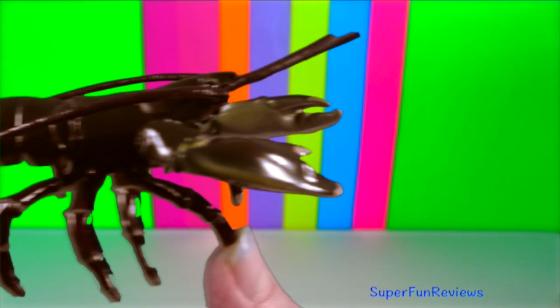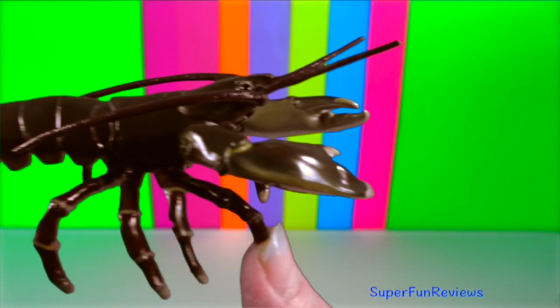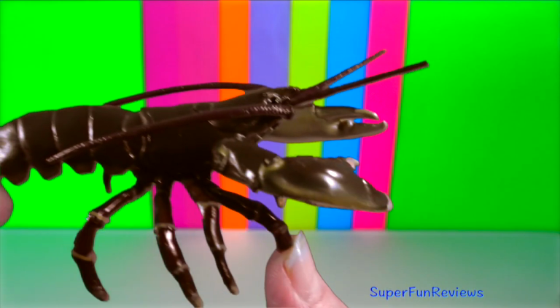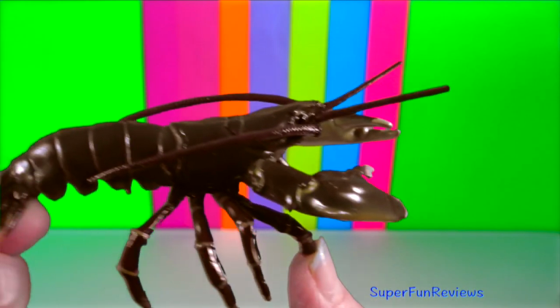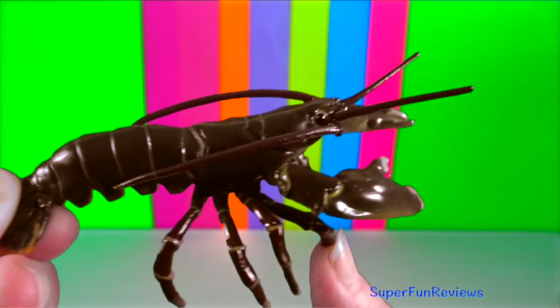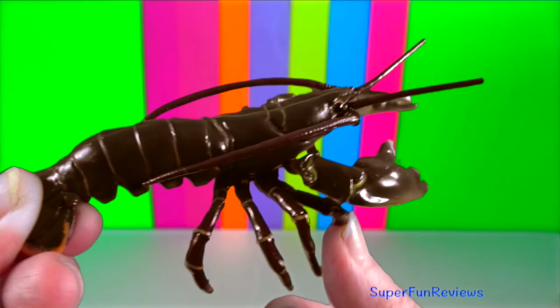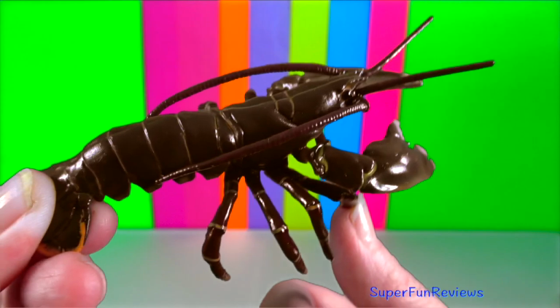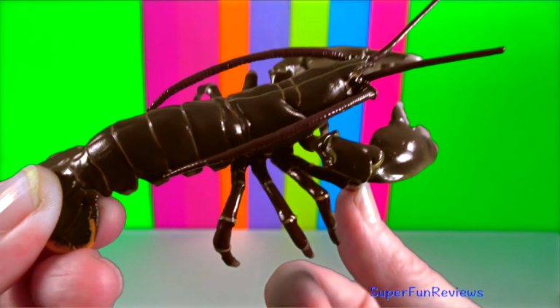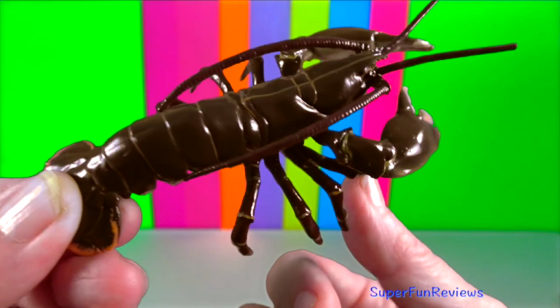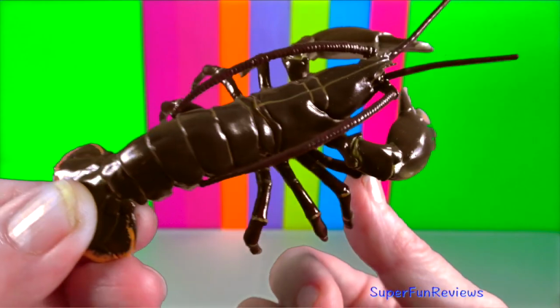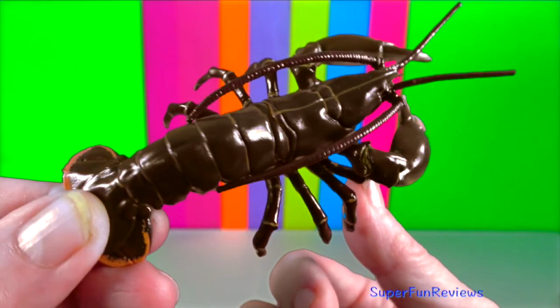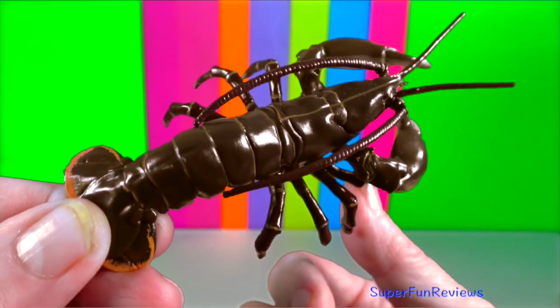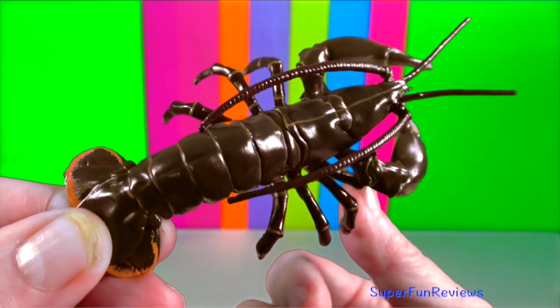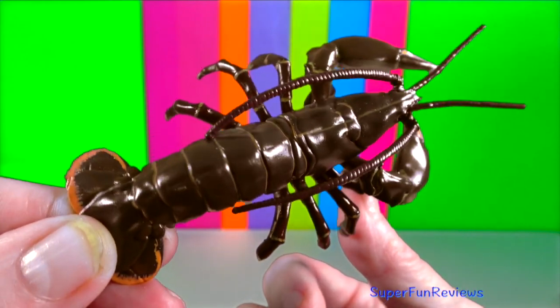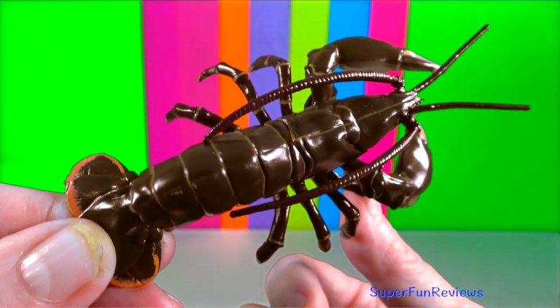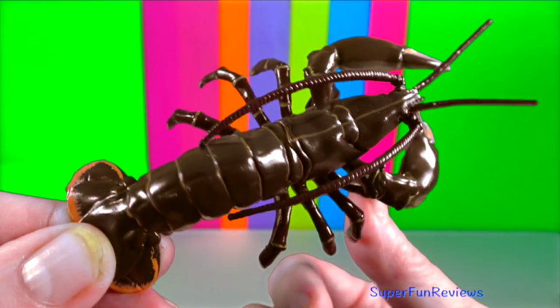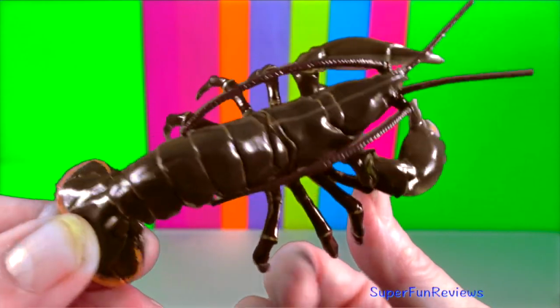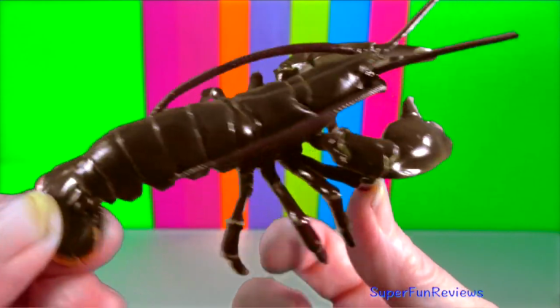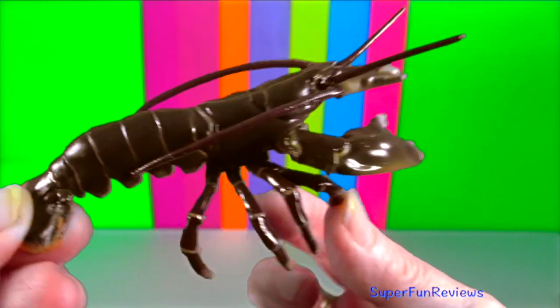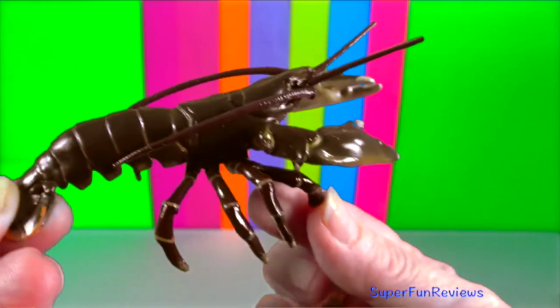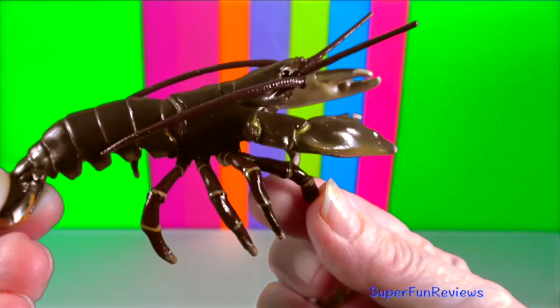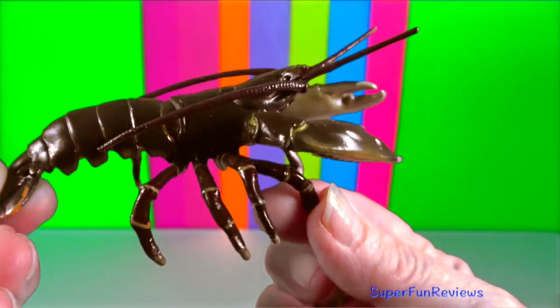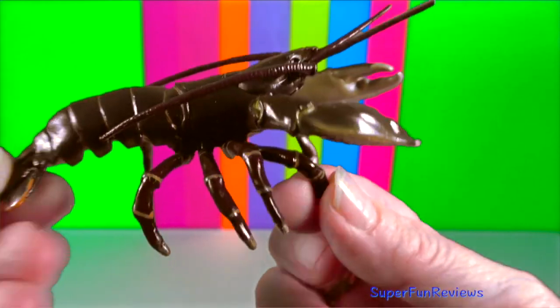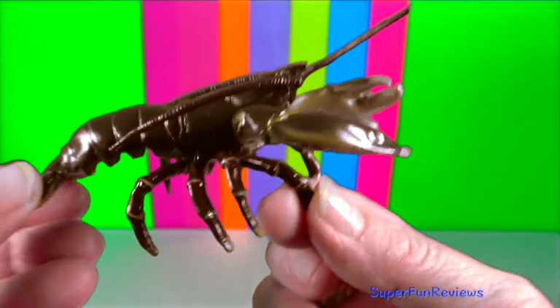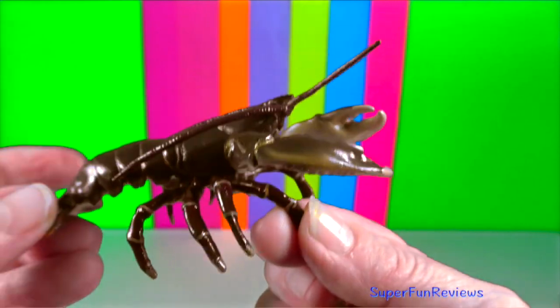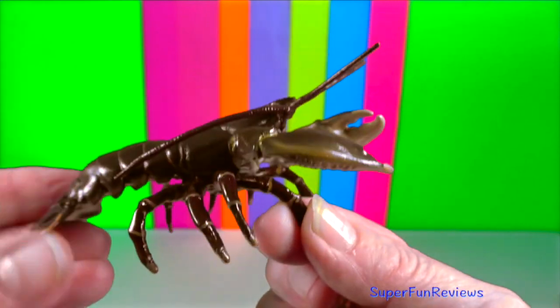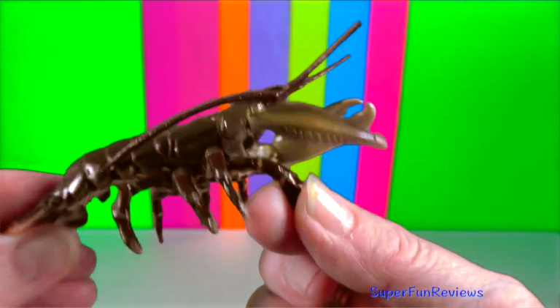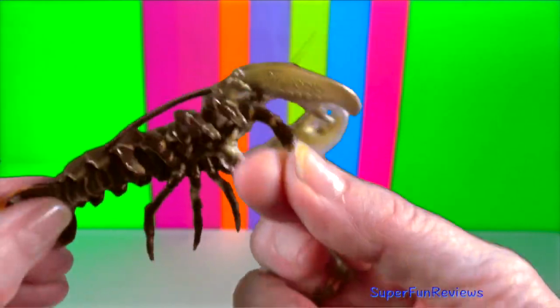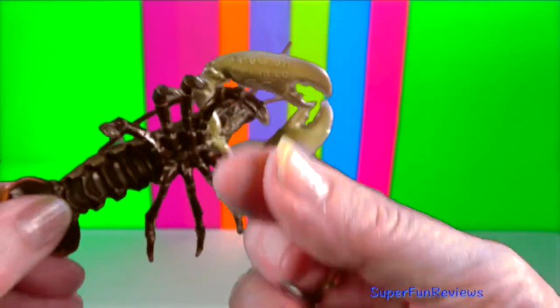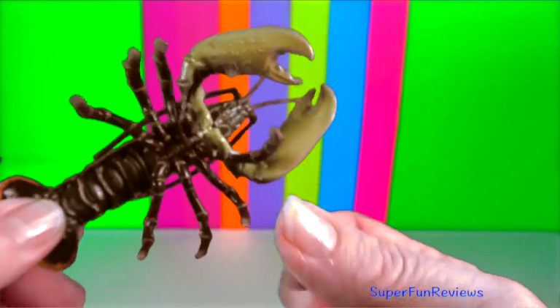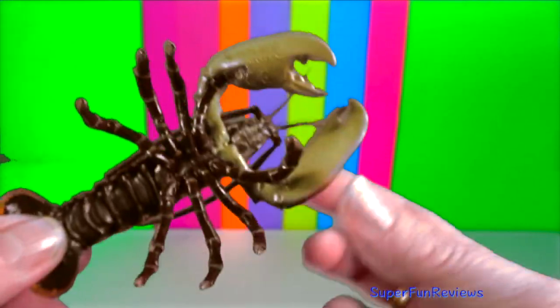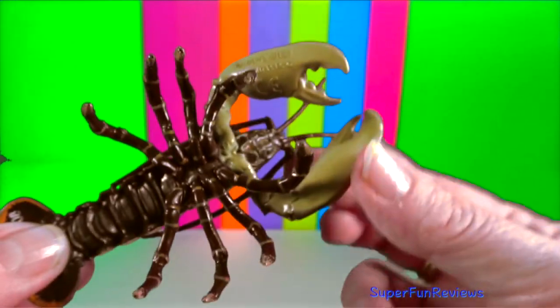Lobster. They have two big claws and eight walking legs.